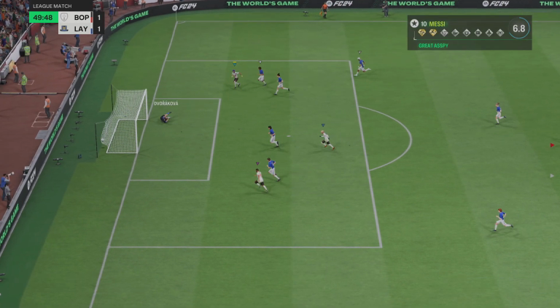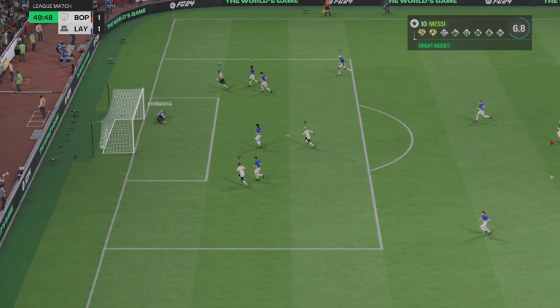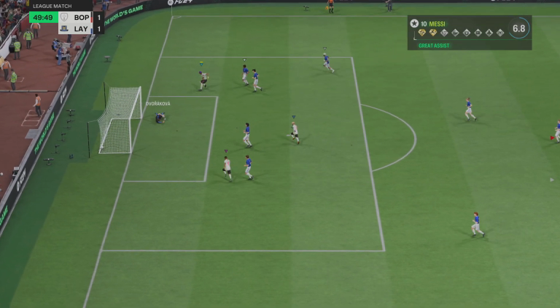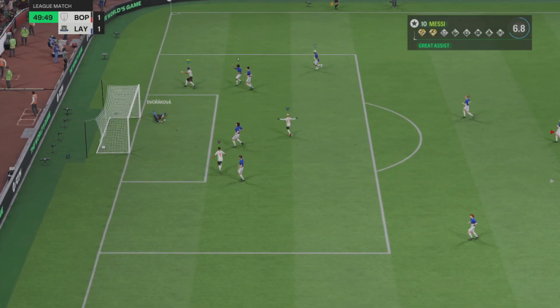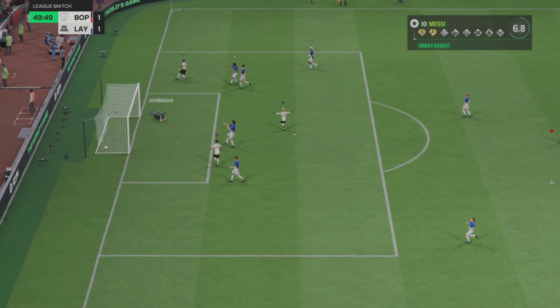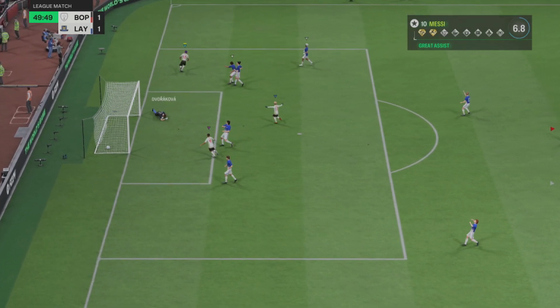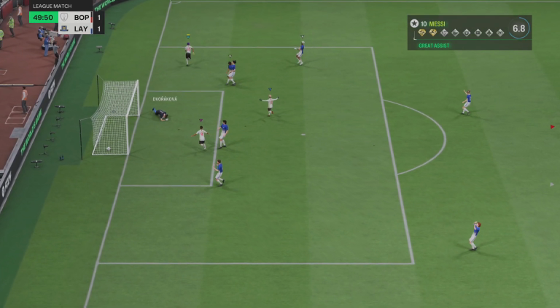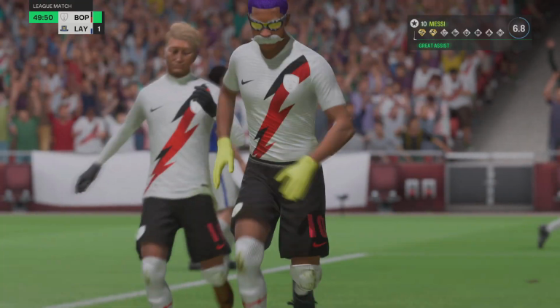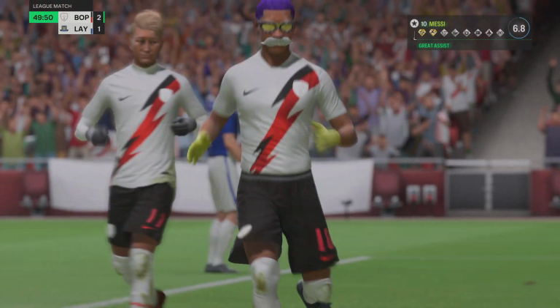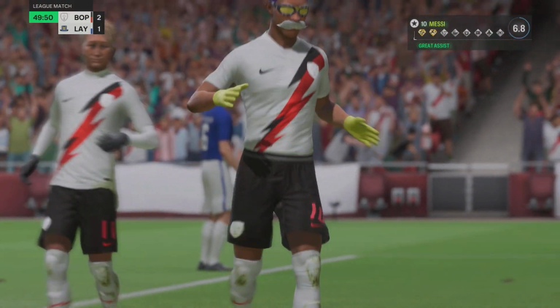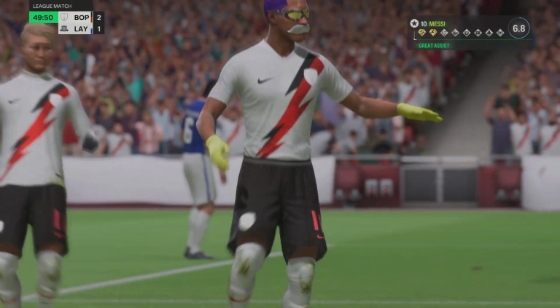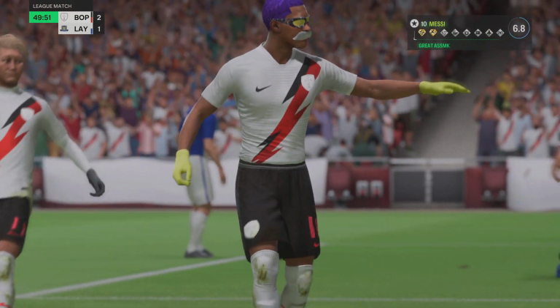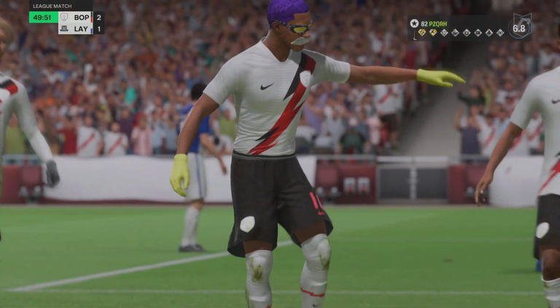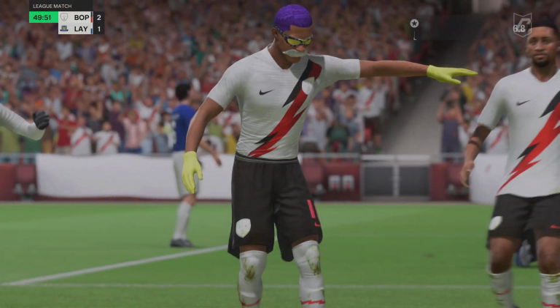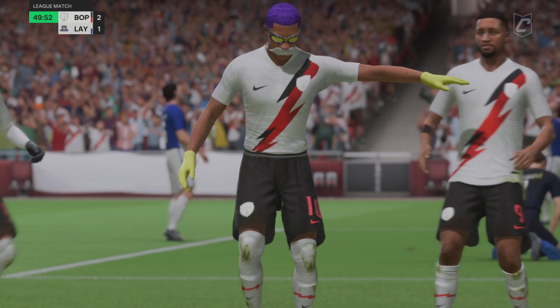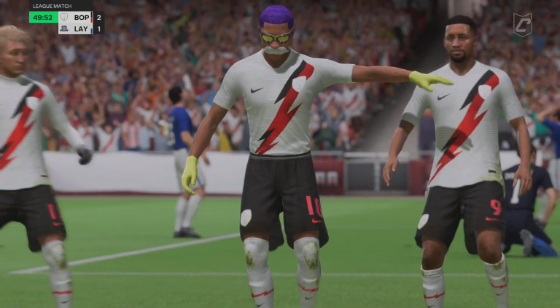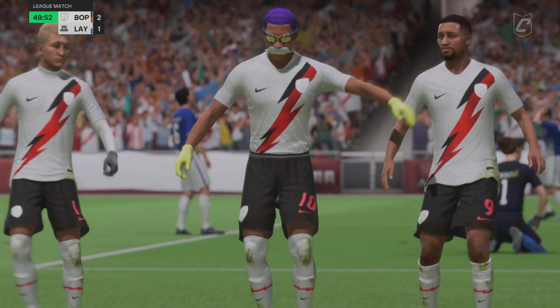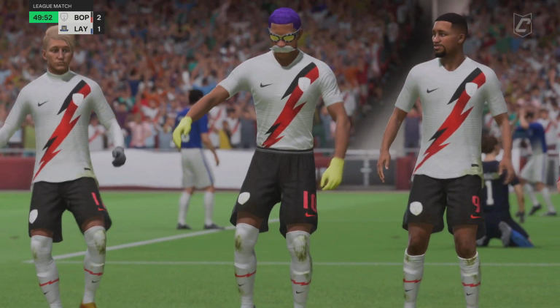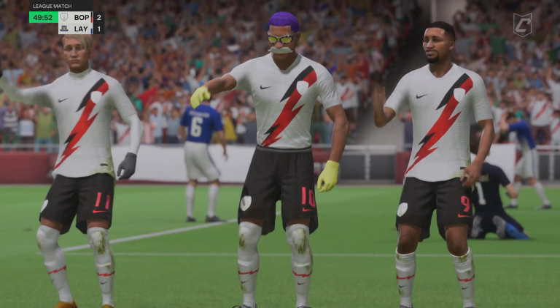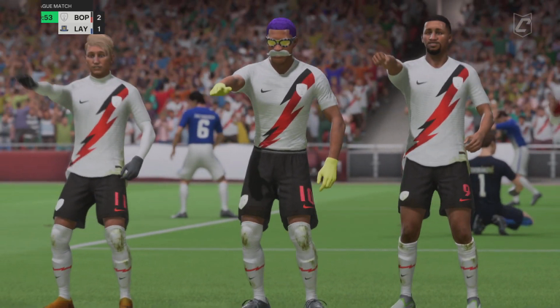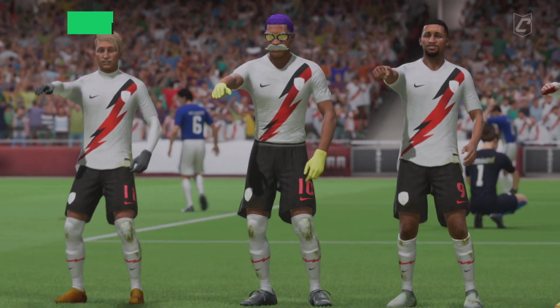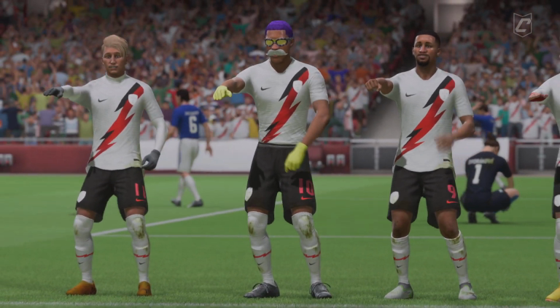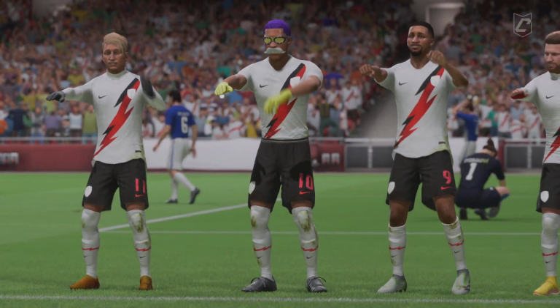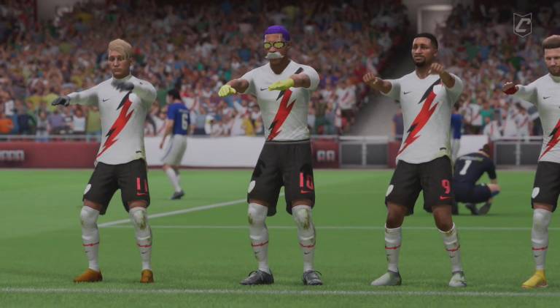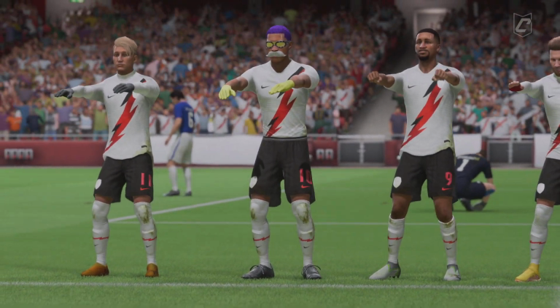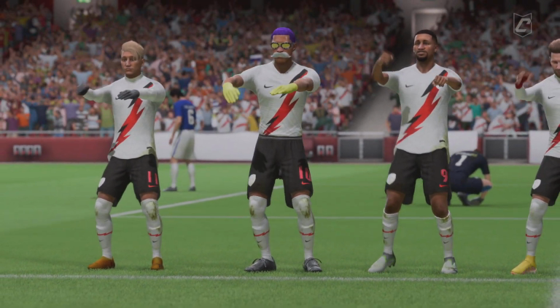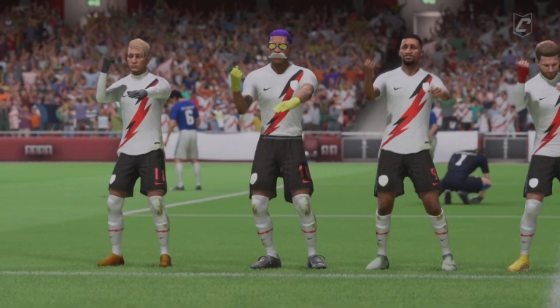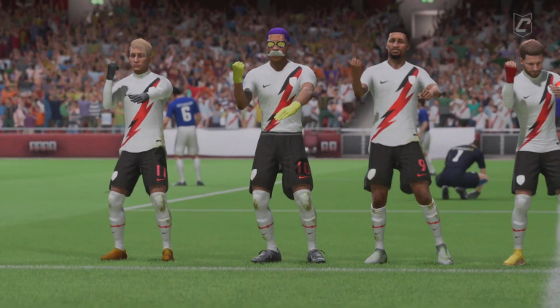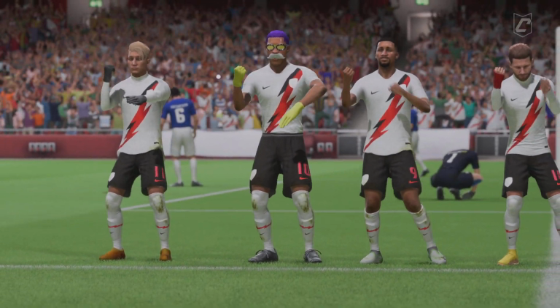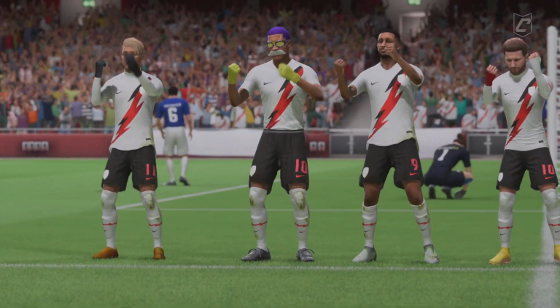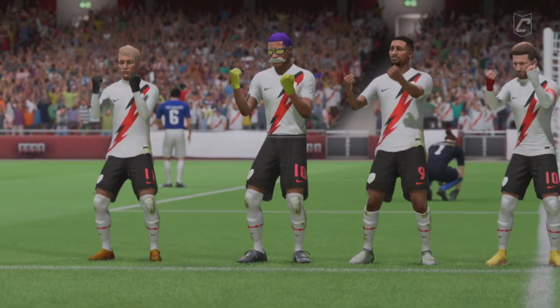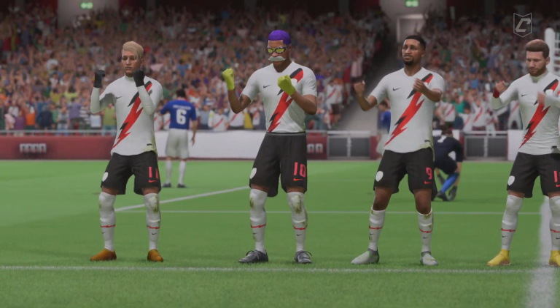Such an elegant finish! How about that on the volley? A brilliant strike, whatever way you look at it.